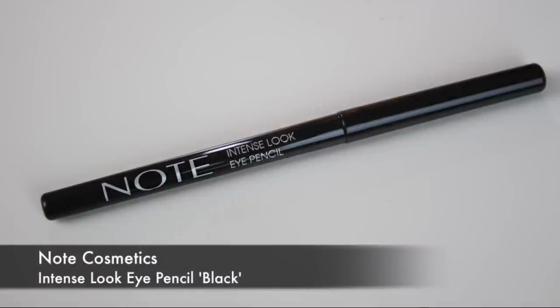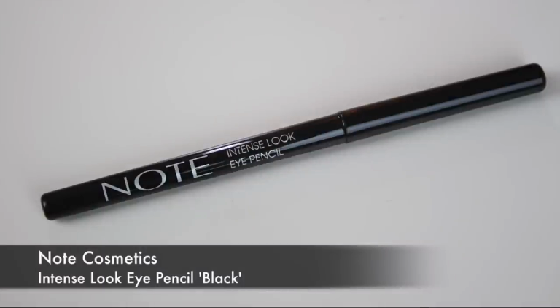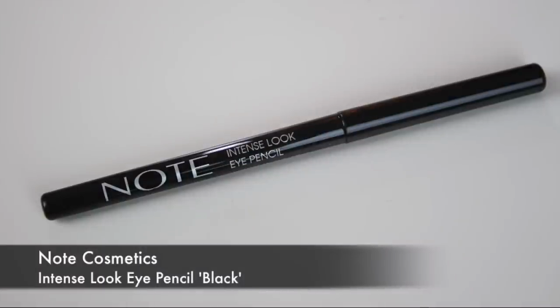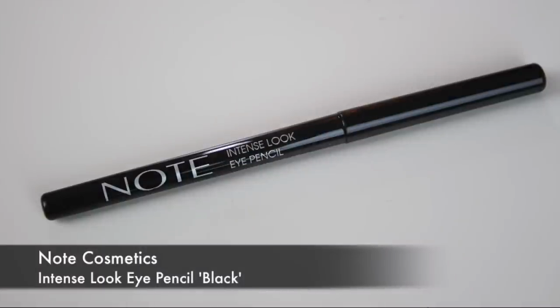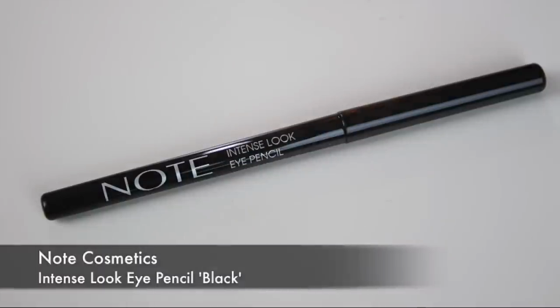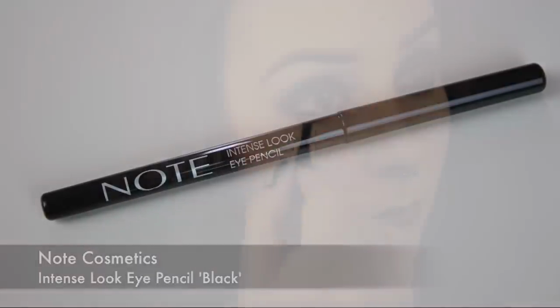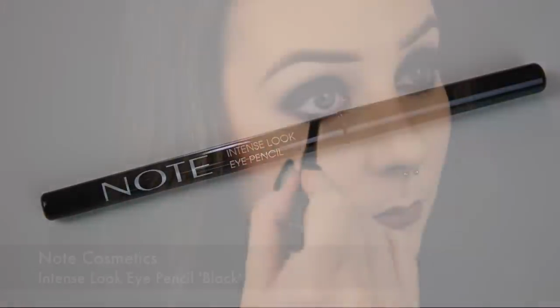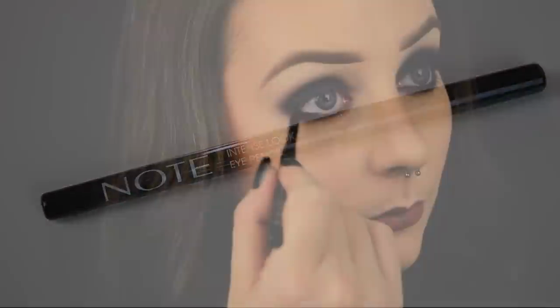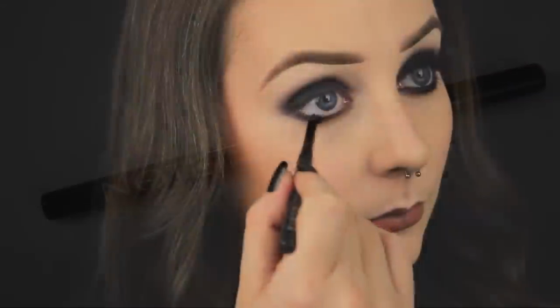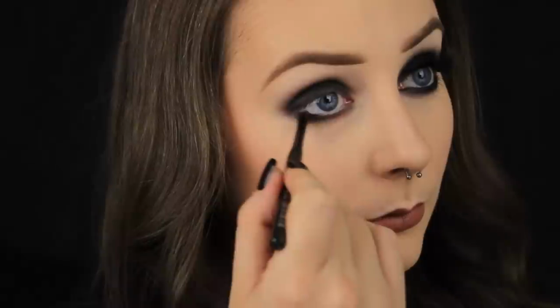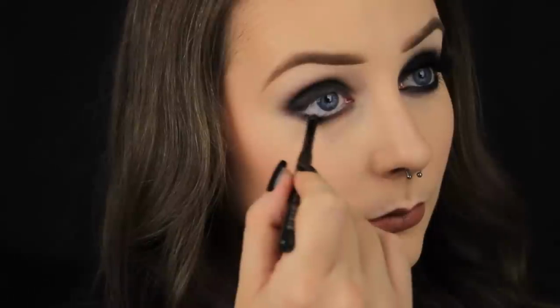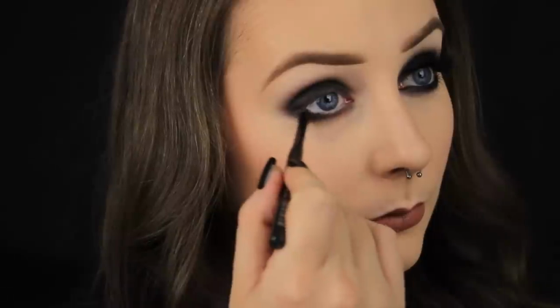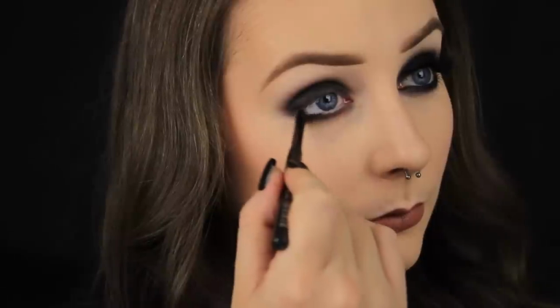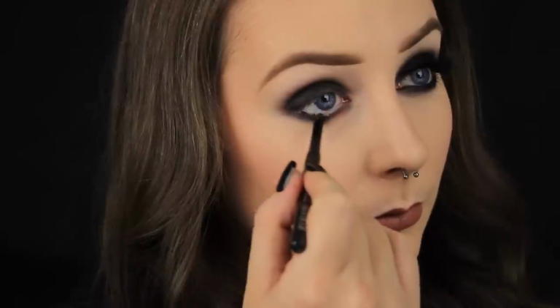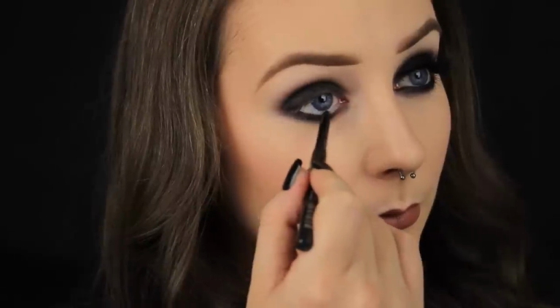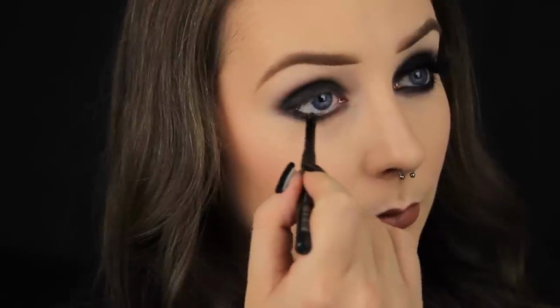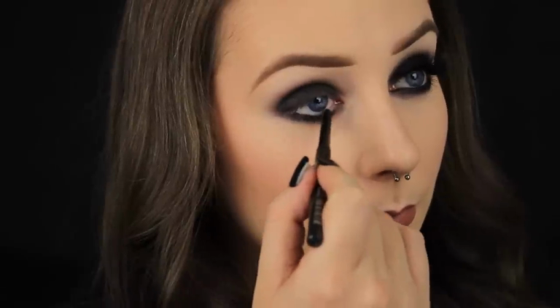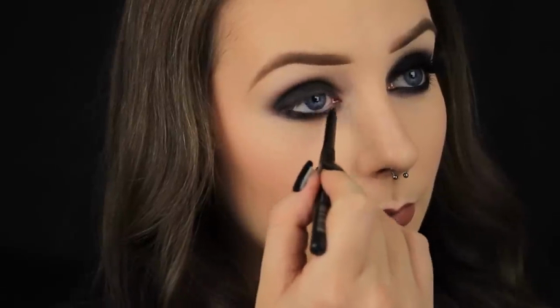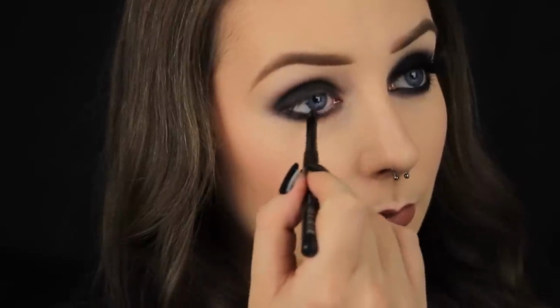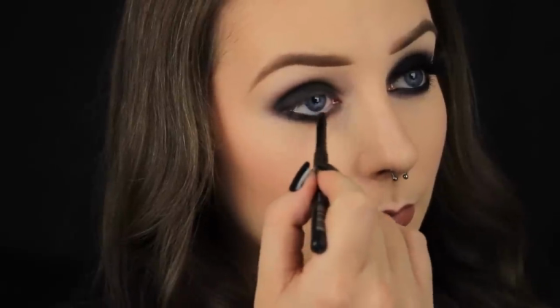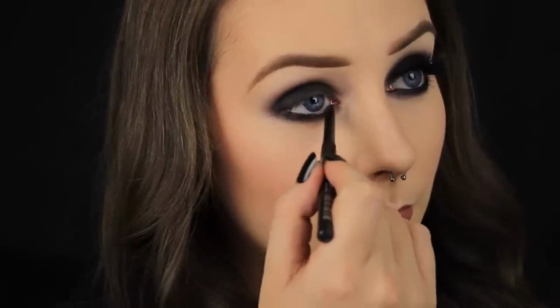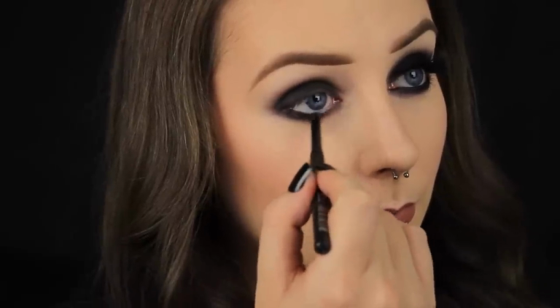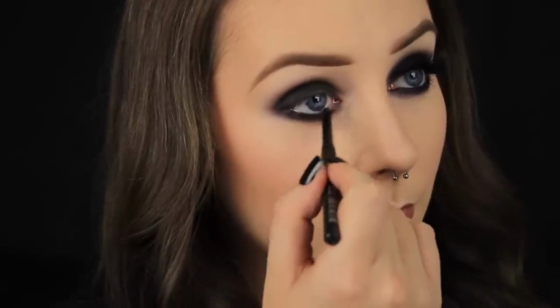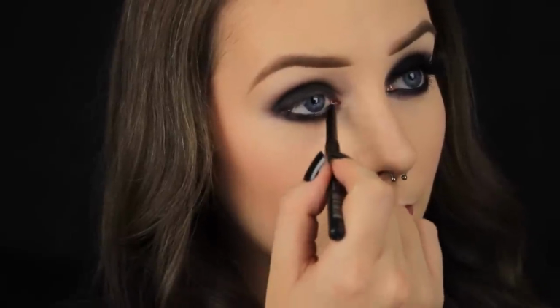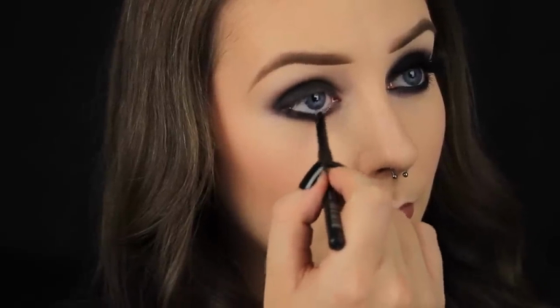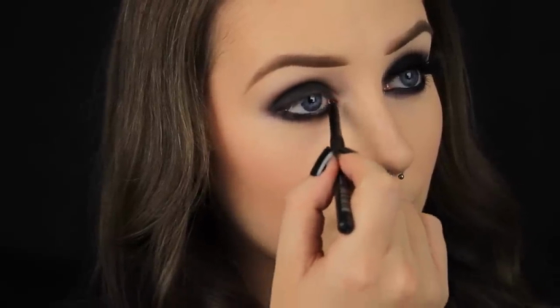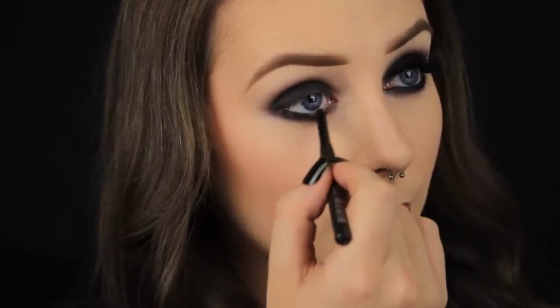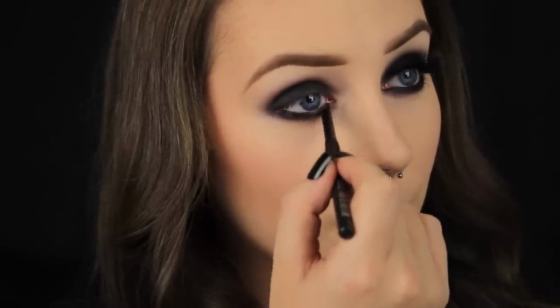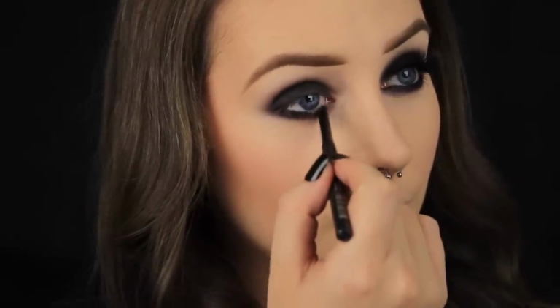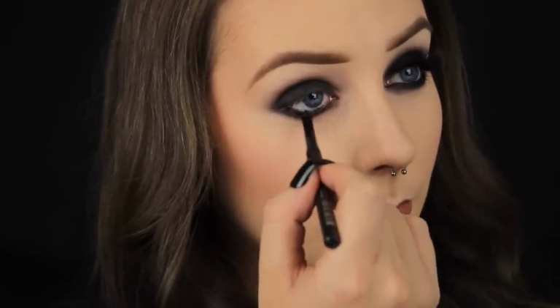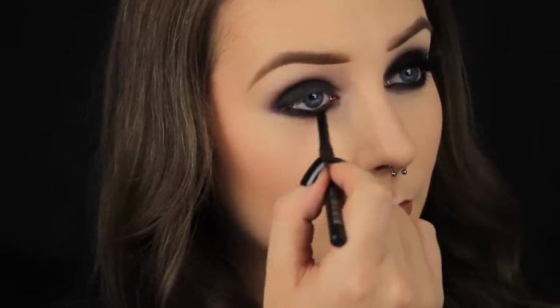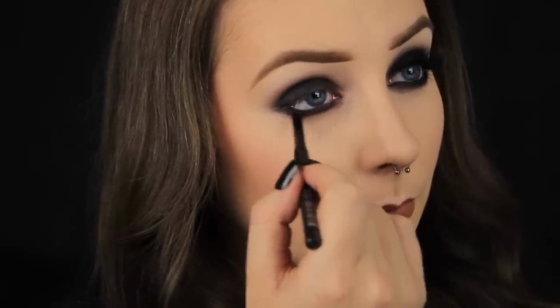I don't want any fleshy tones on show — I want this look to be nice and dark and smoky, so I'm lining my waterline with some black eyeliner.